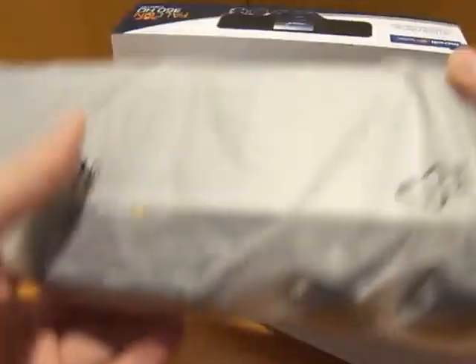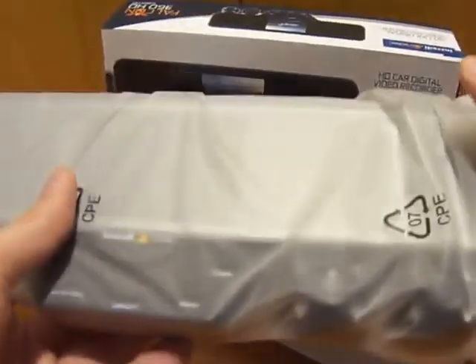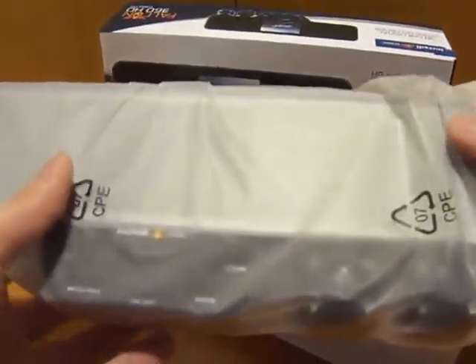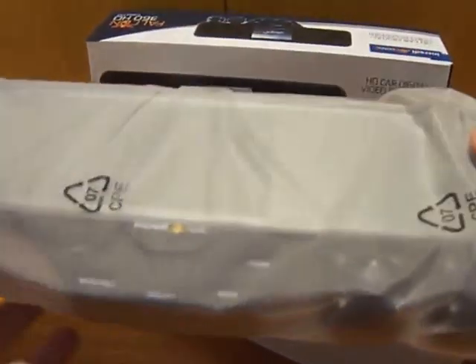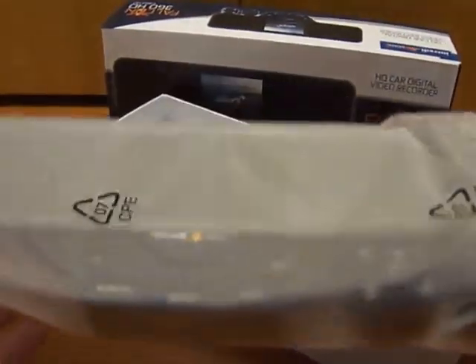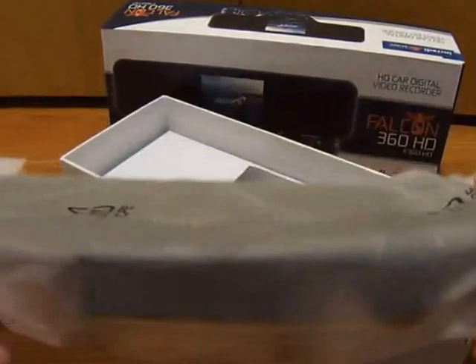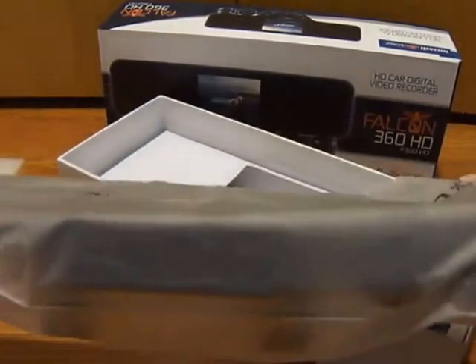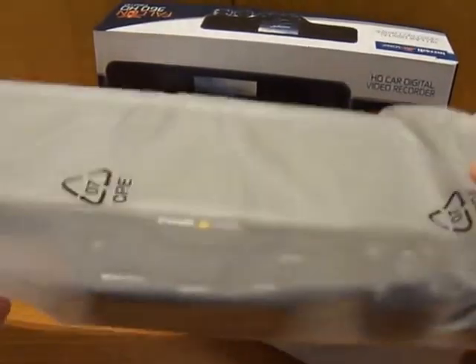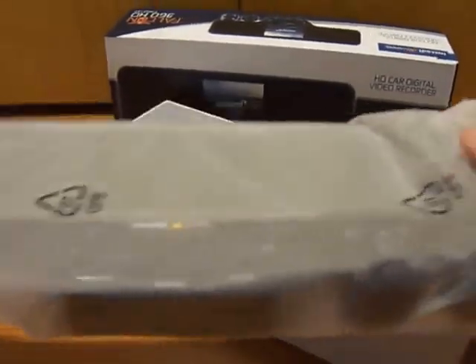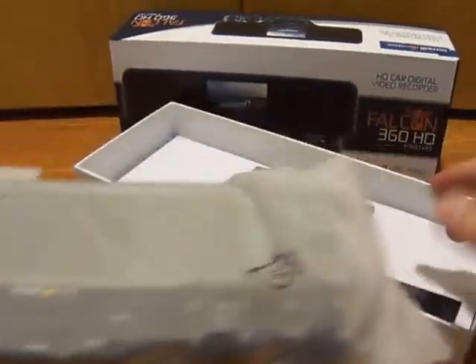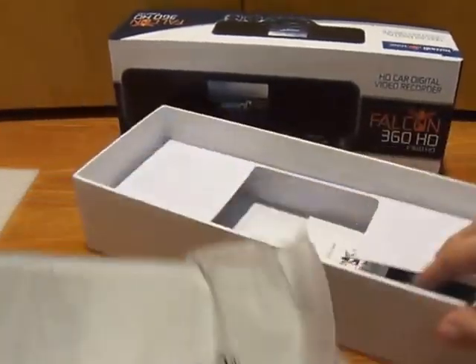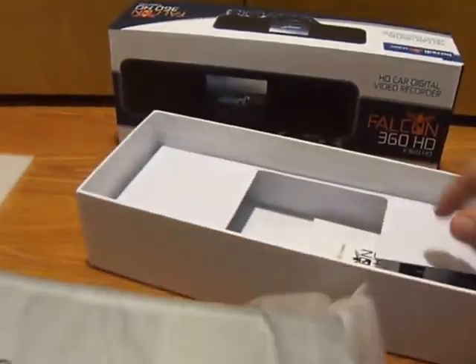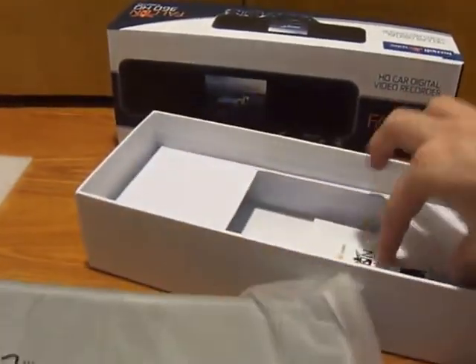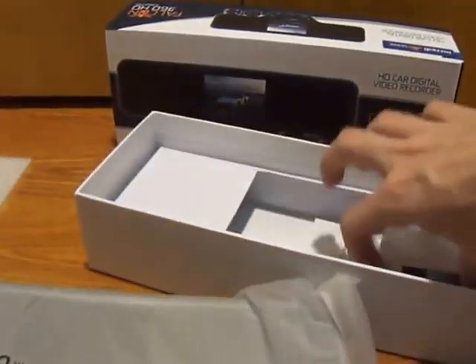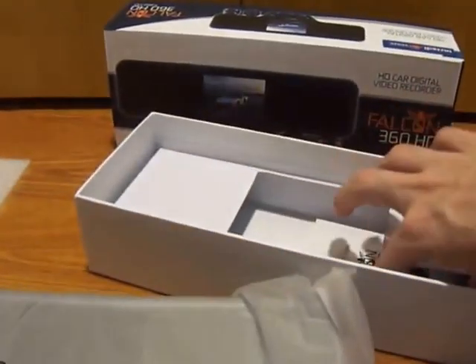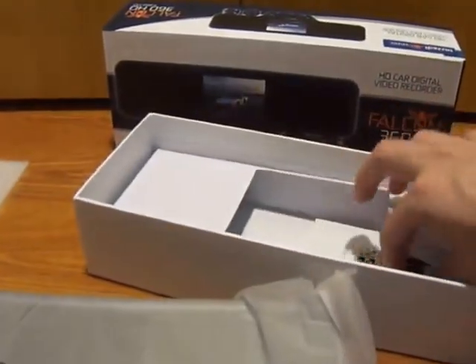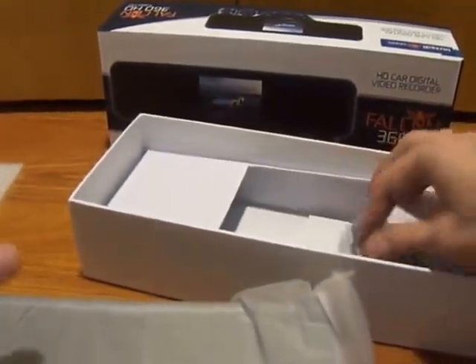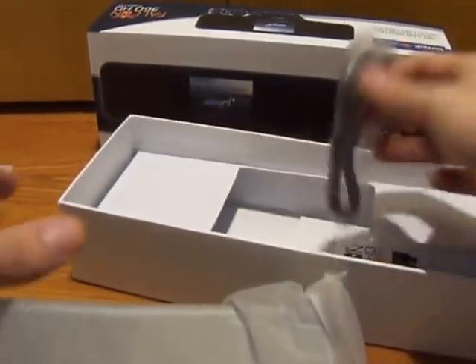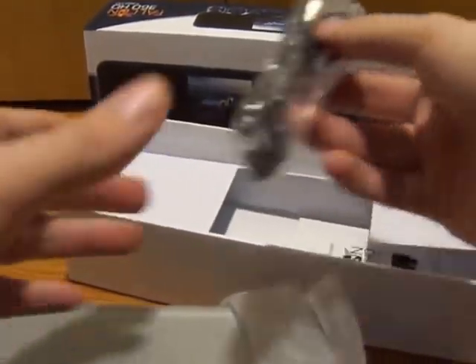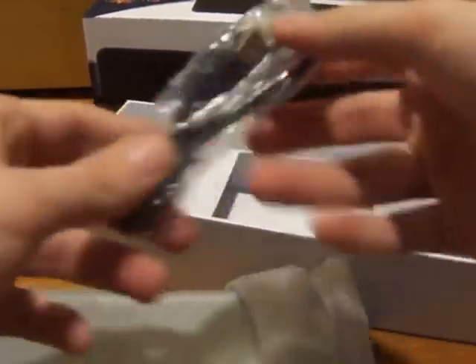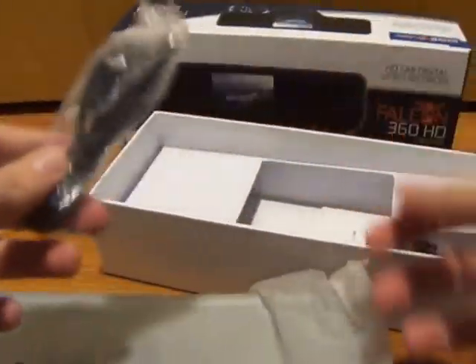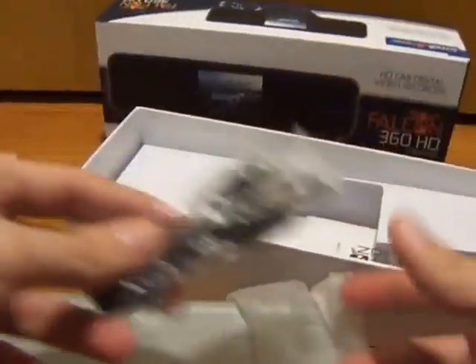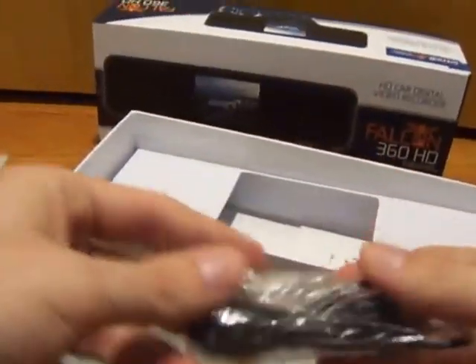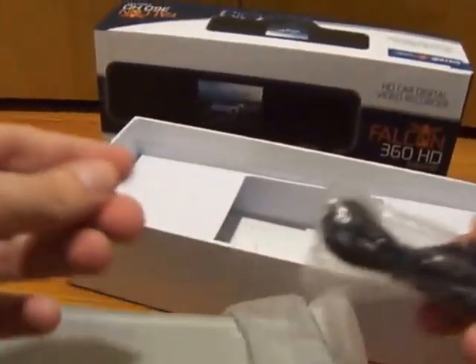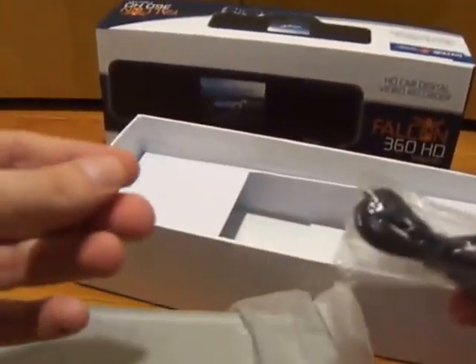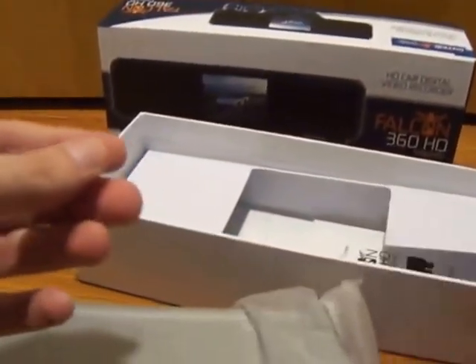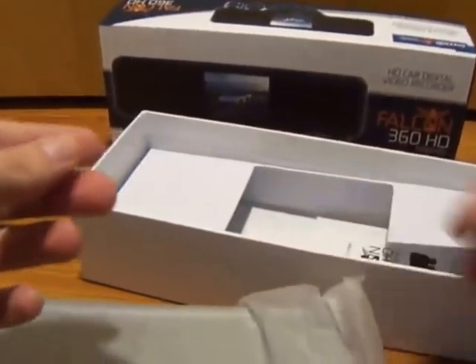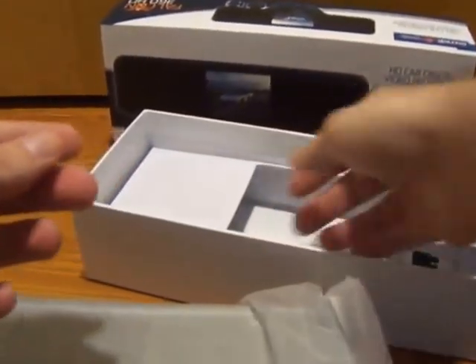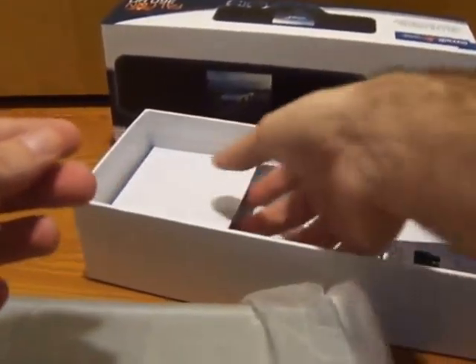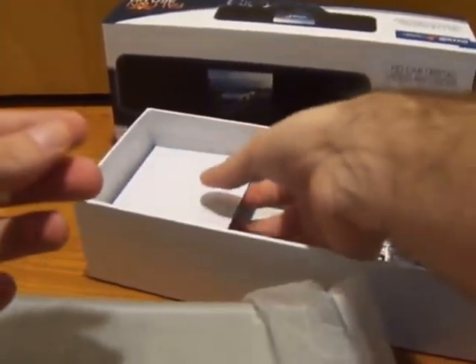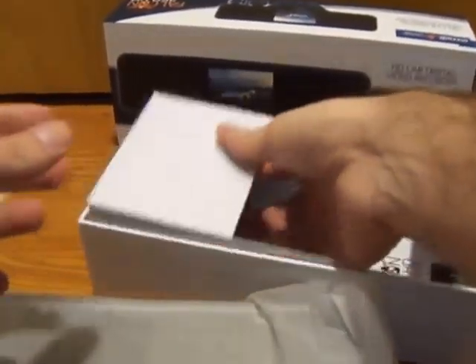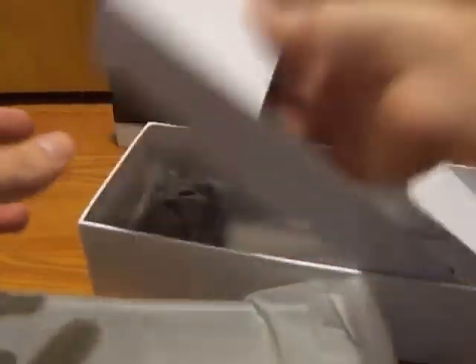As I take the product out of the packaging here, you'll see it is pretty well packaged. I've actually taken this apart and played with it a little bit.